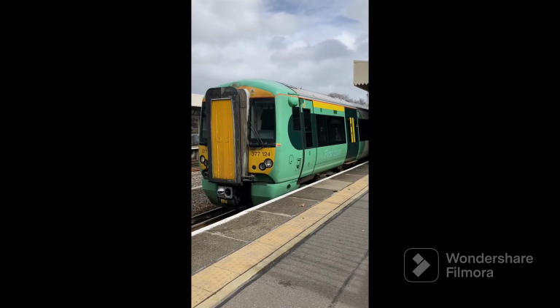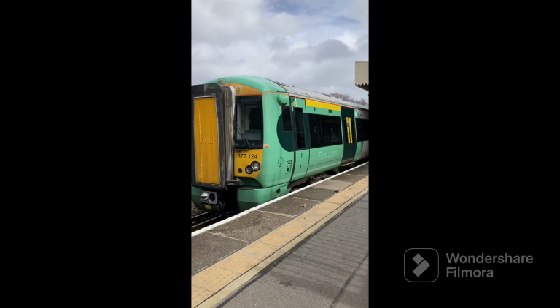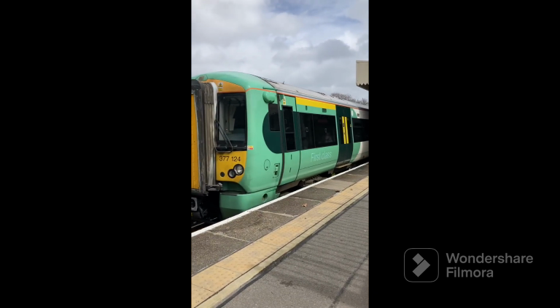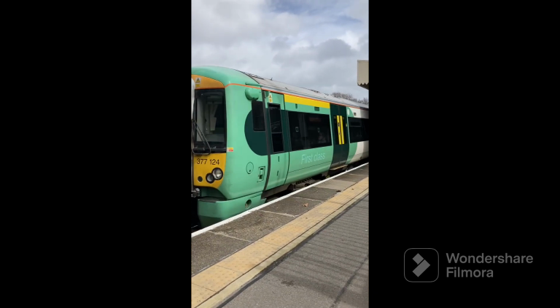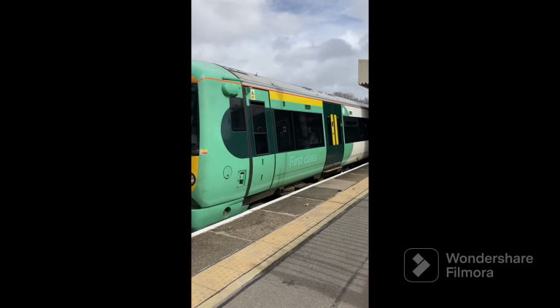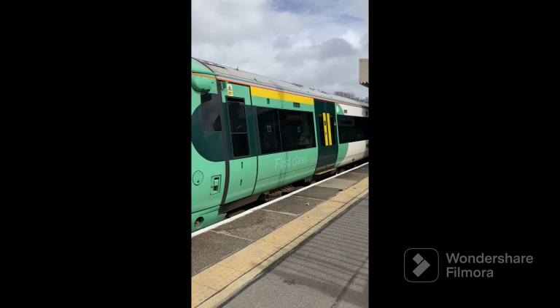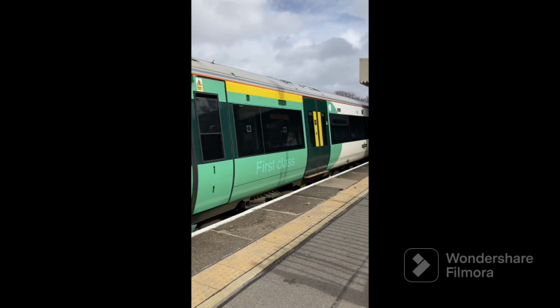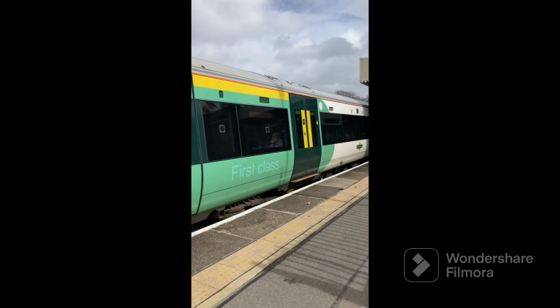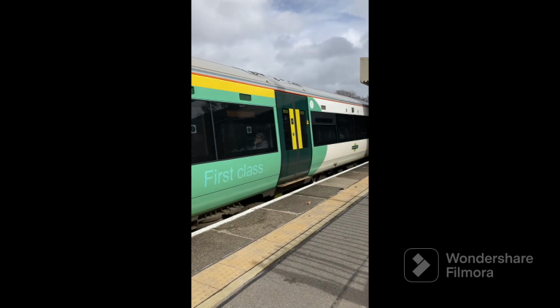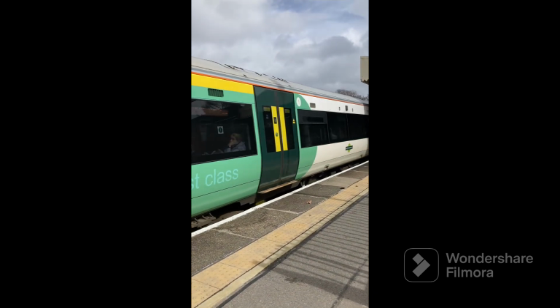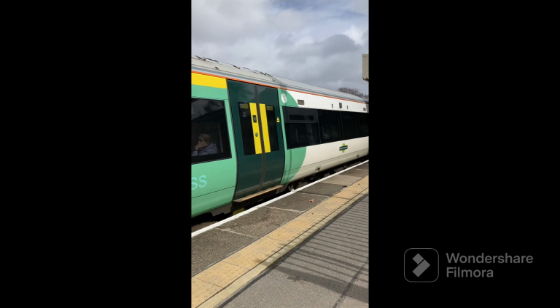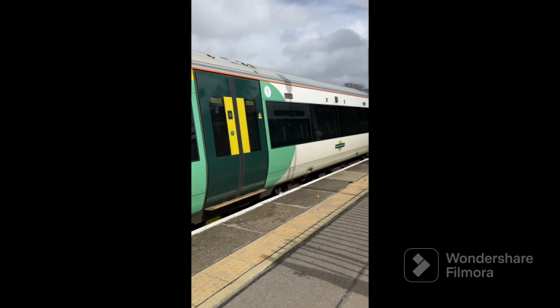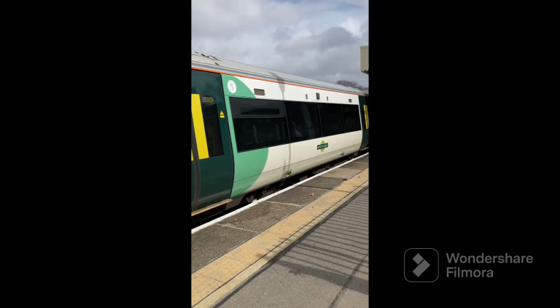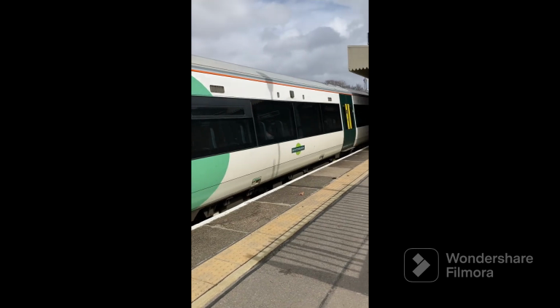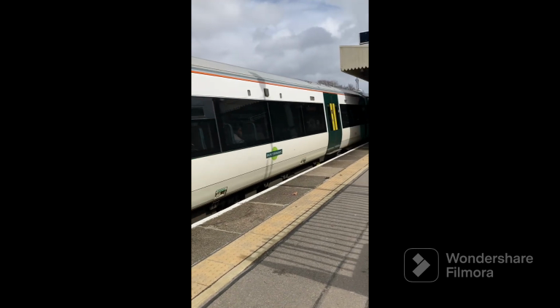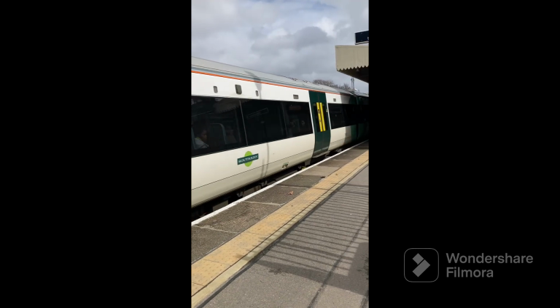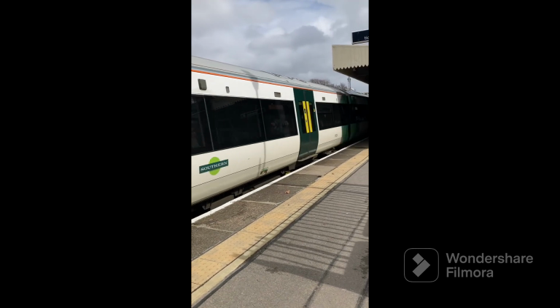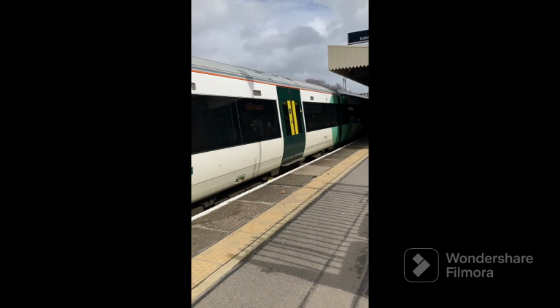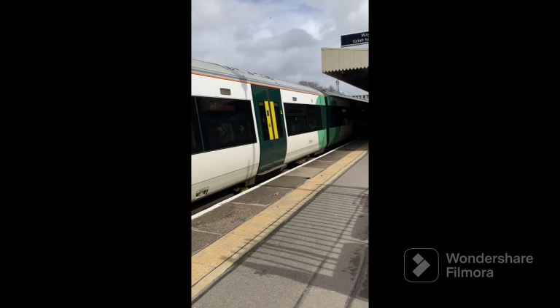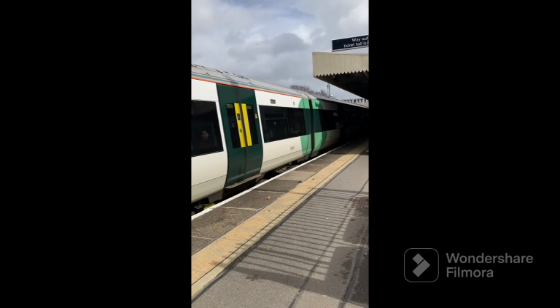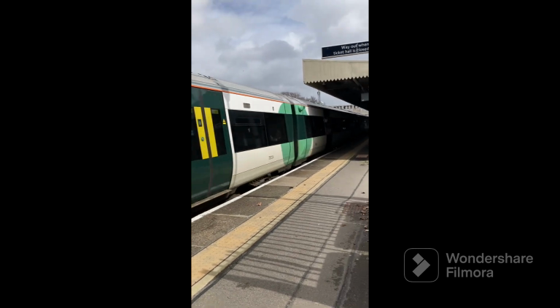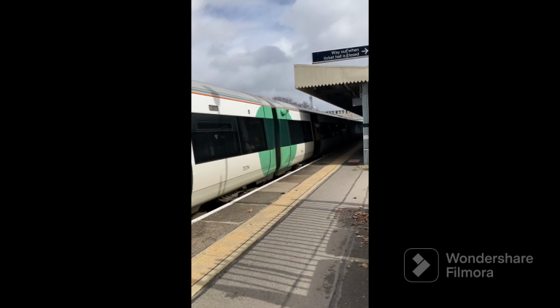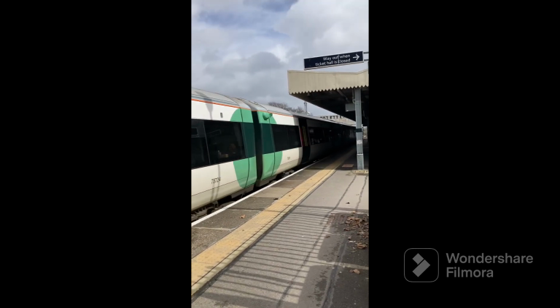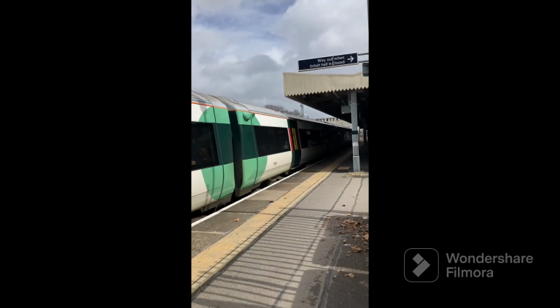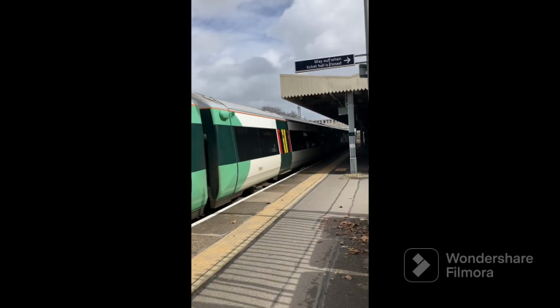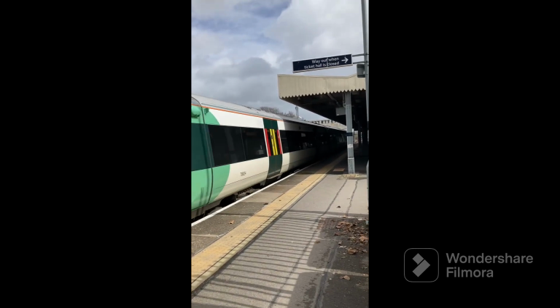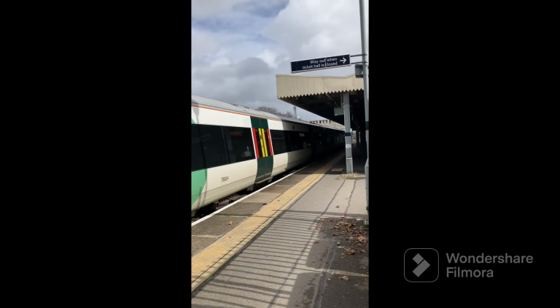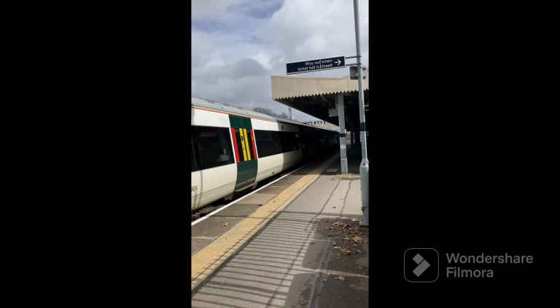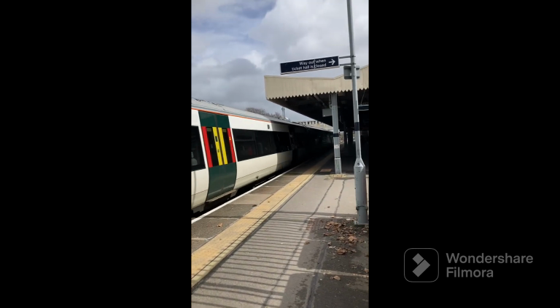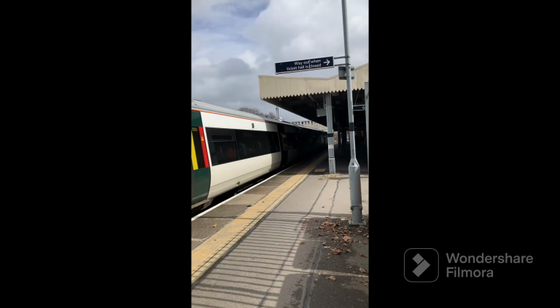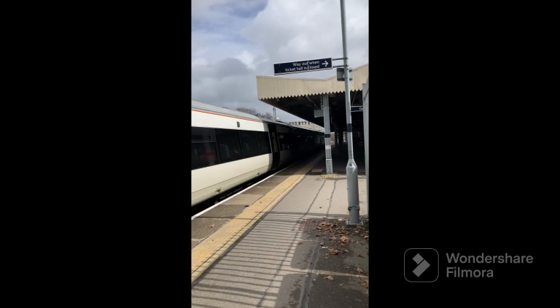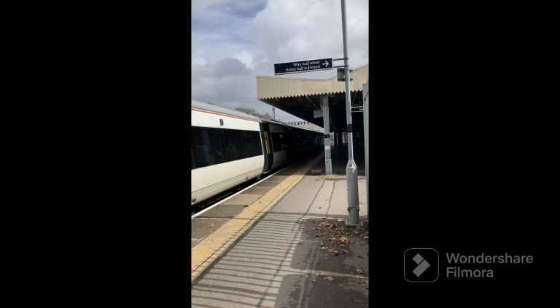377124. 377124 on the Southern service to Southampton Central.